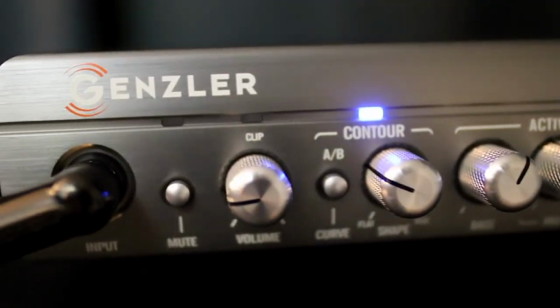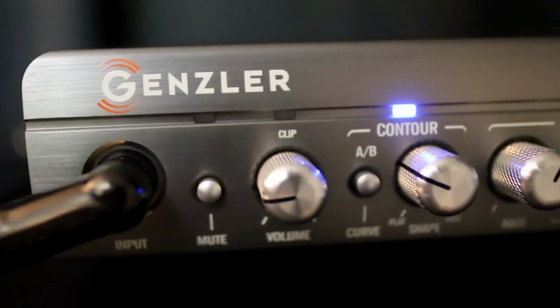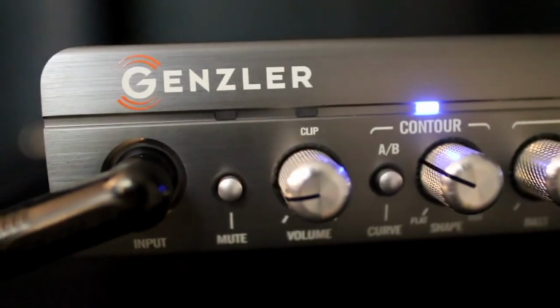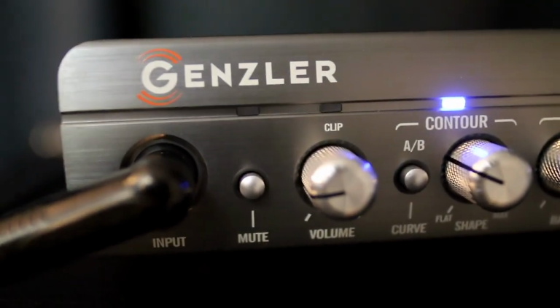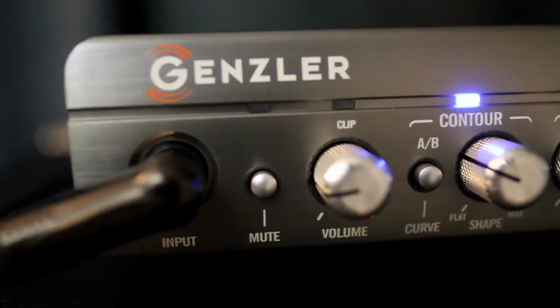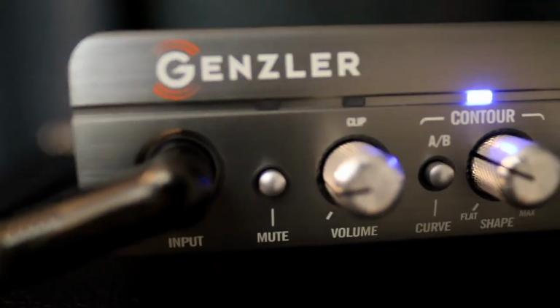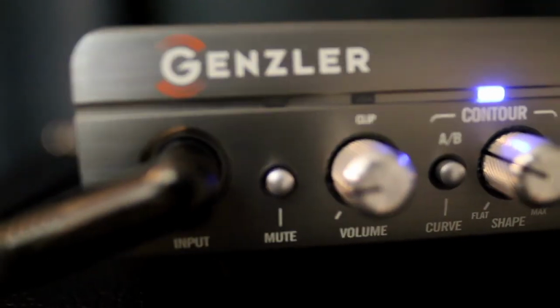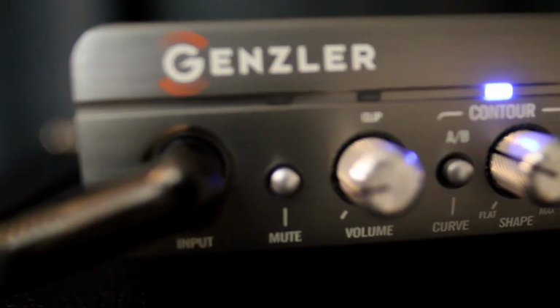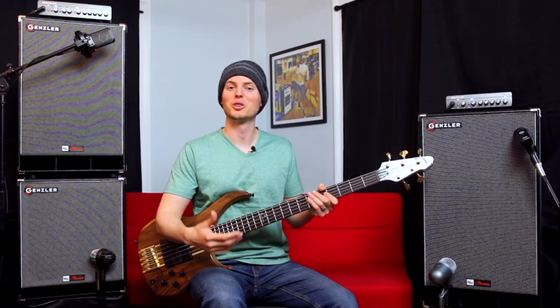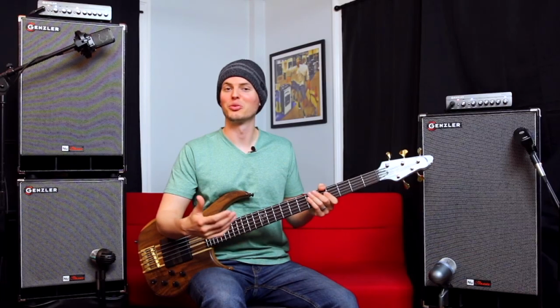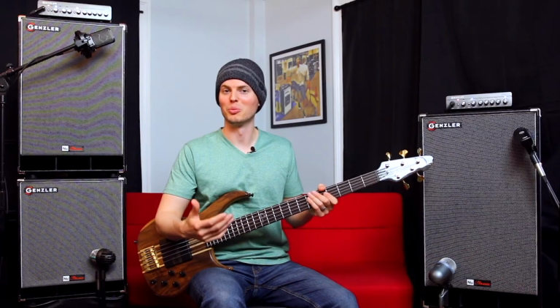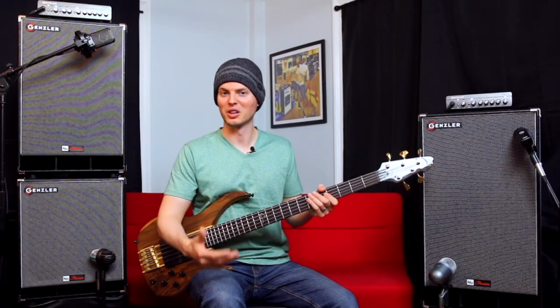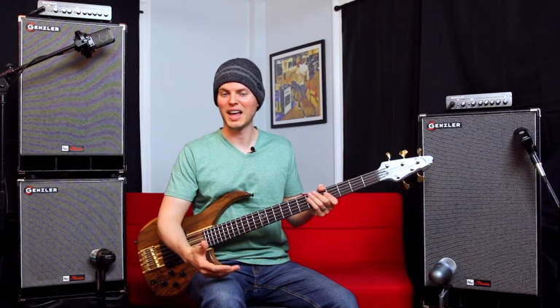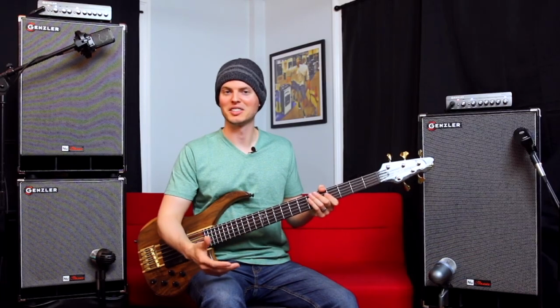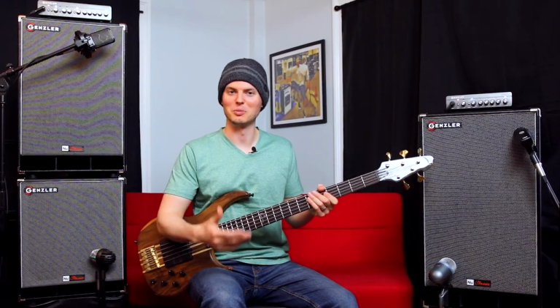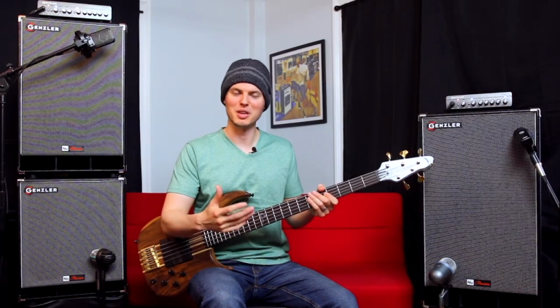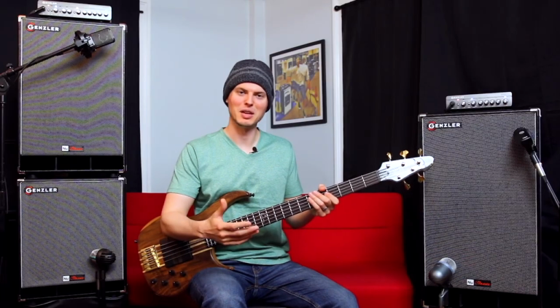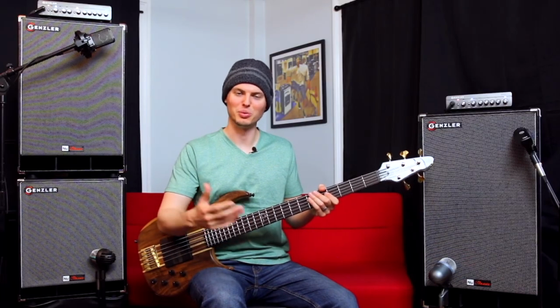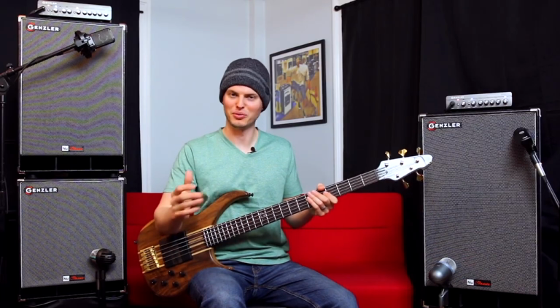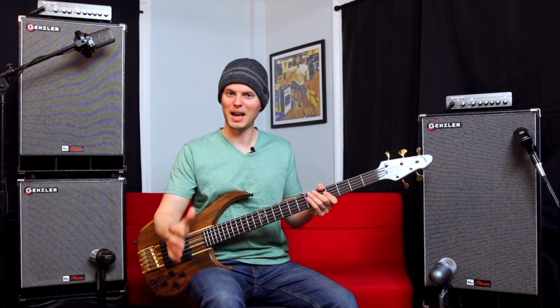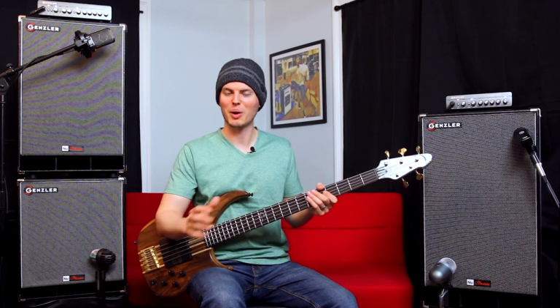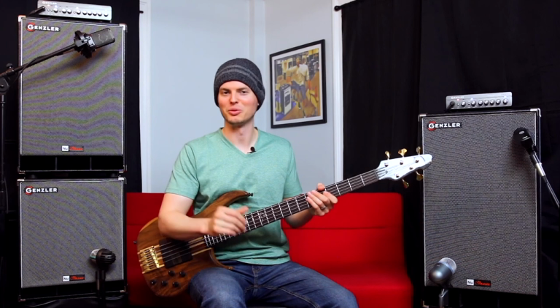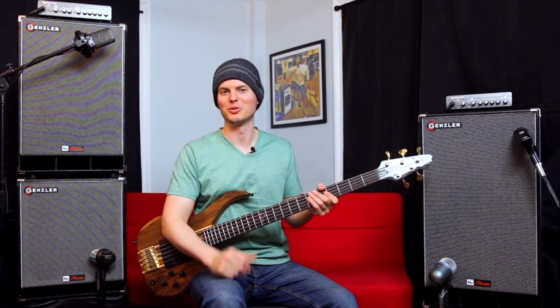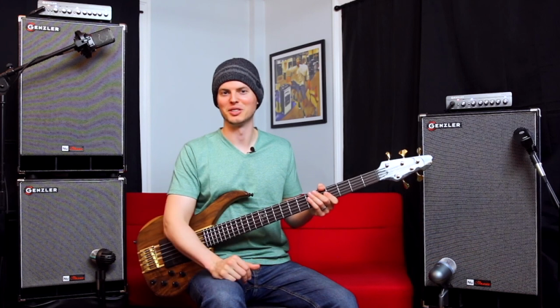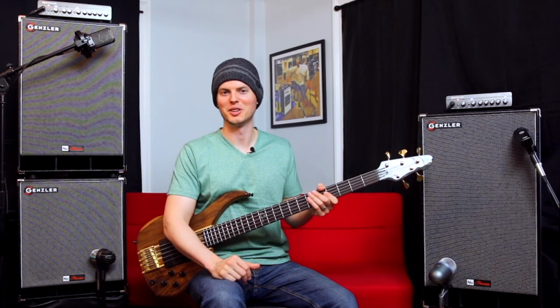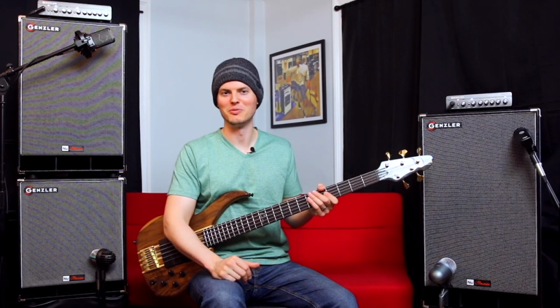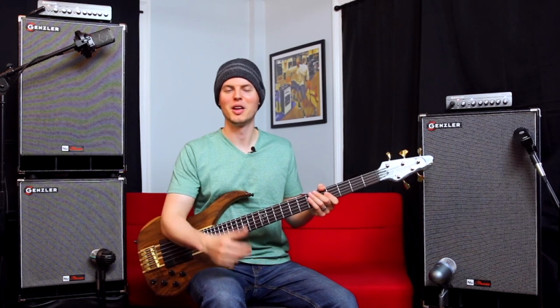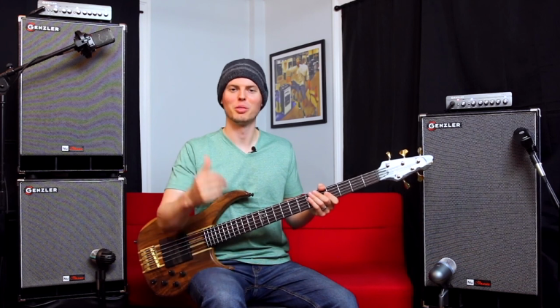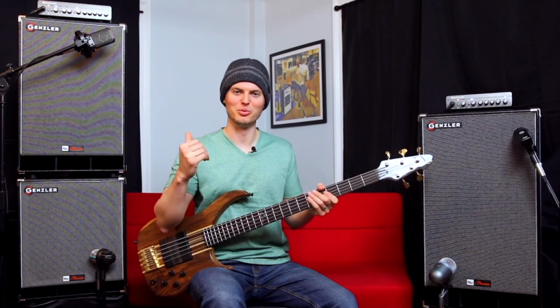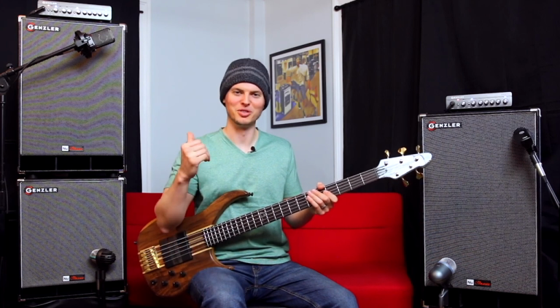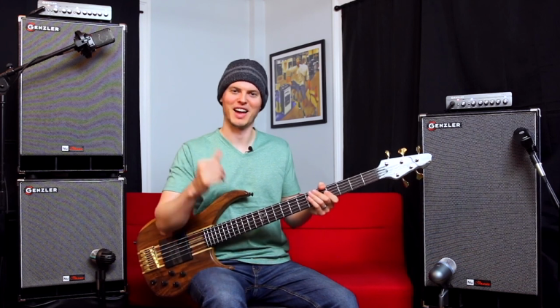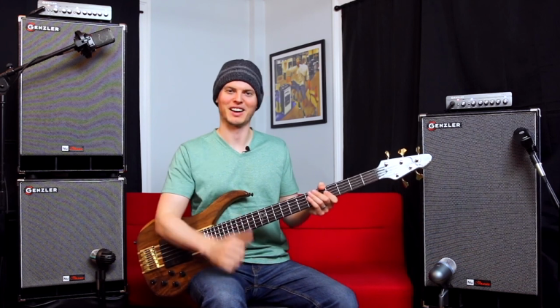In this next example, let's go for a more classic P bass with flat wound strings tone through the stack.